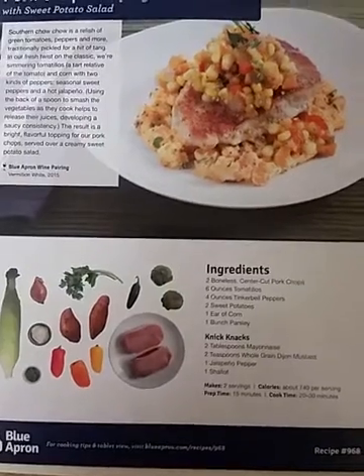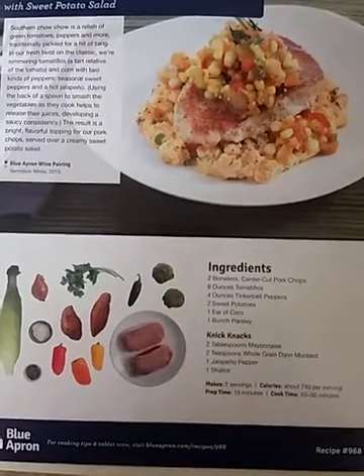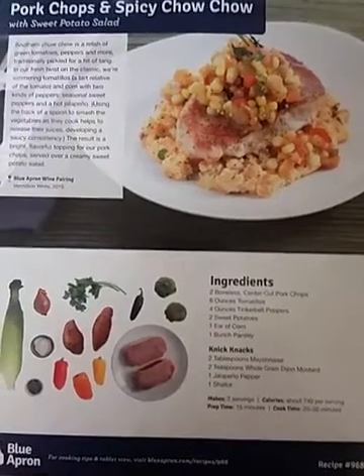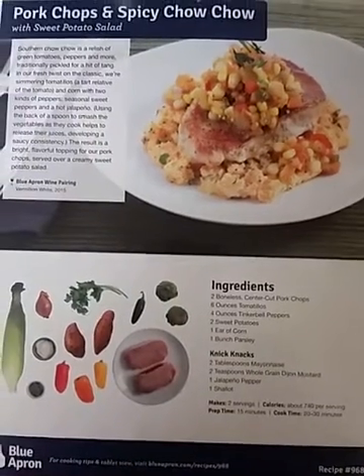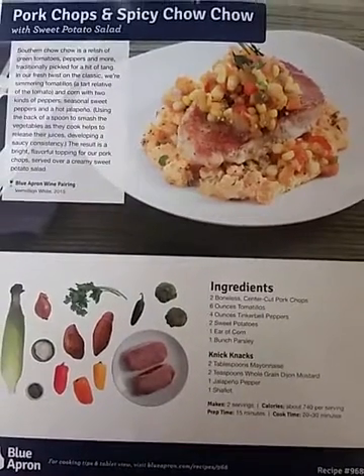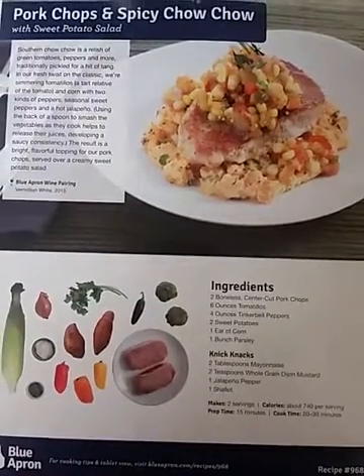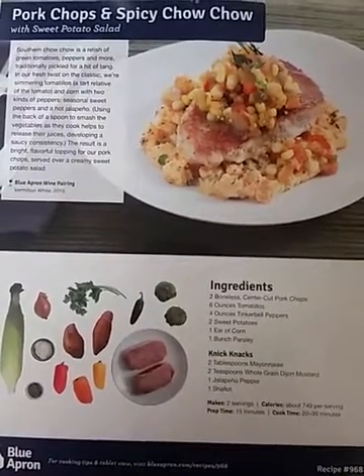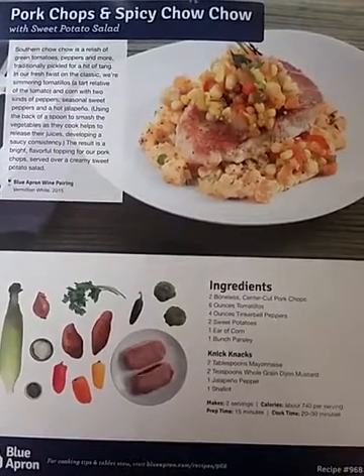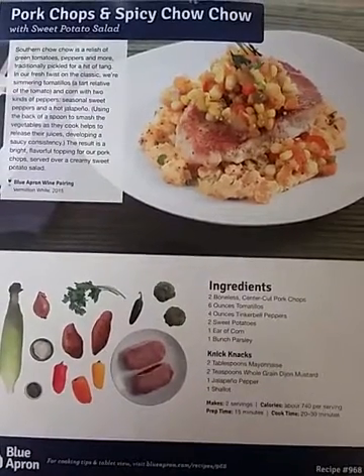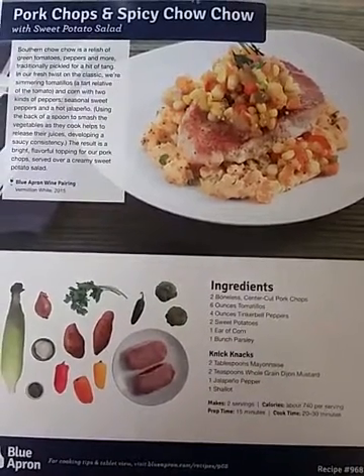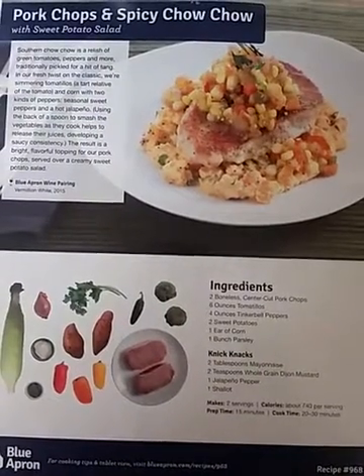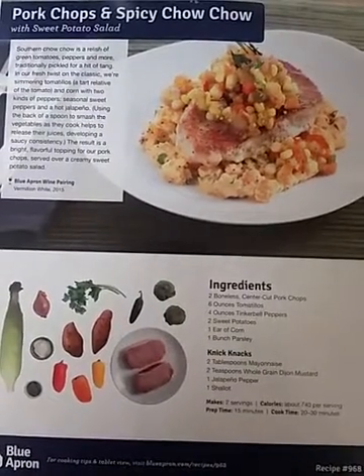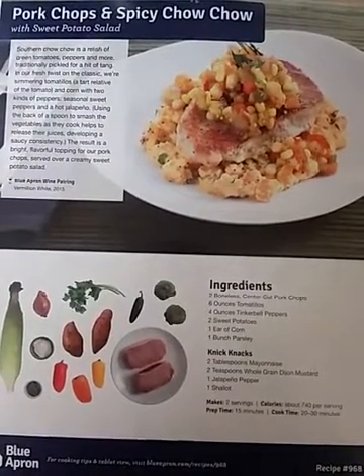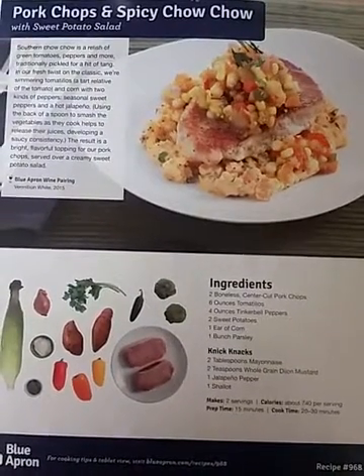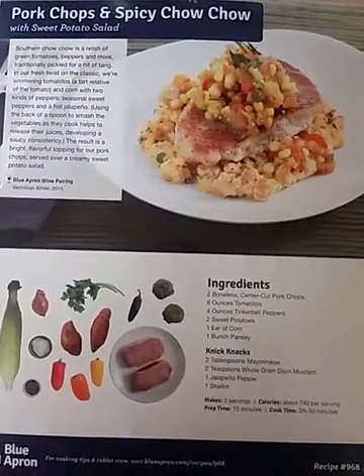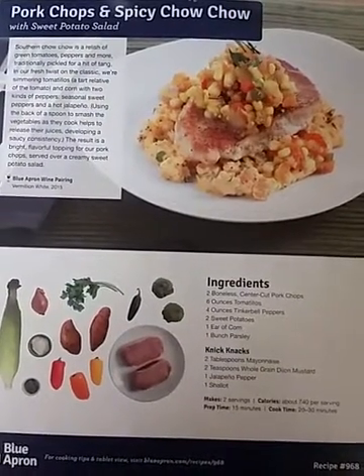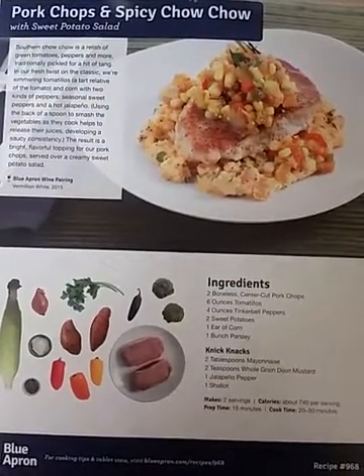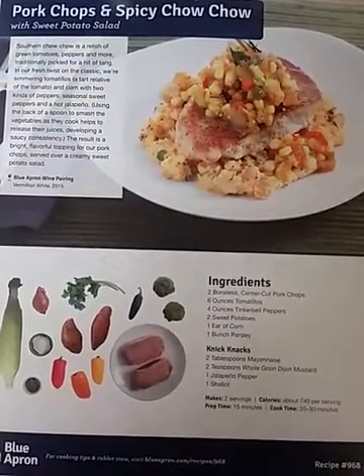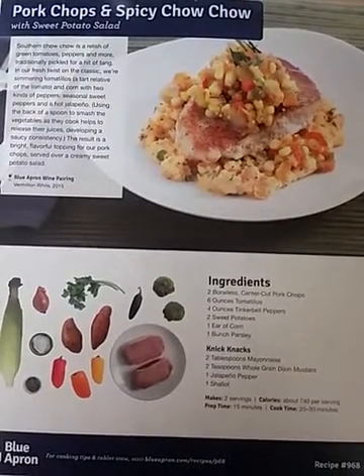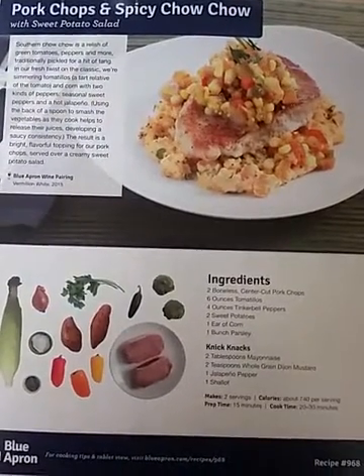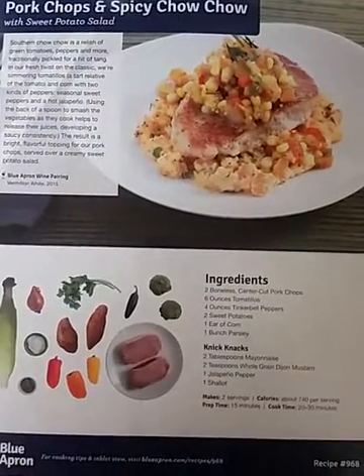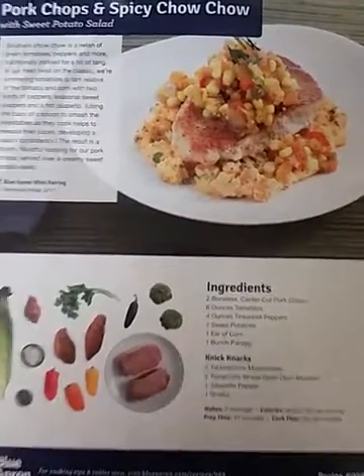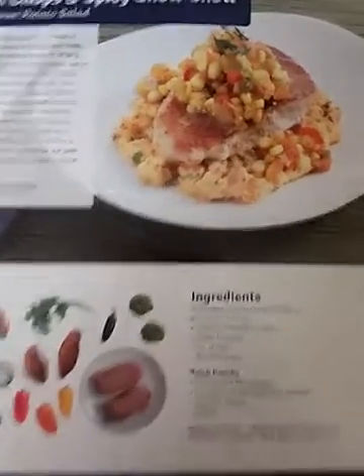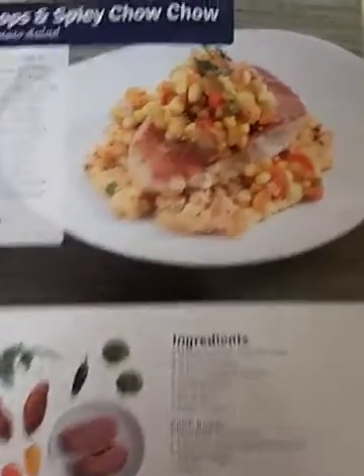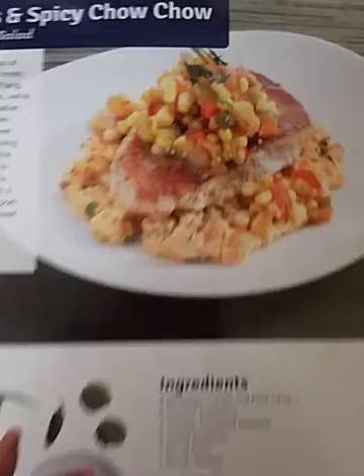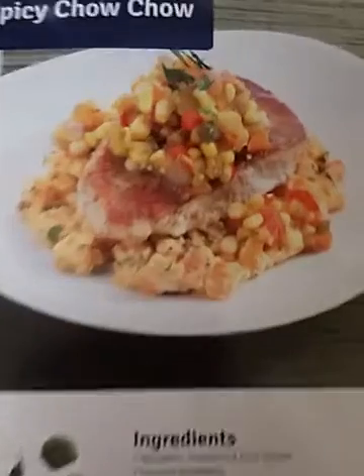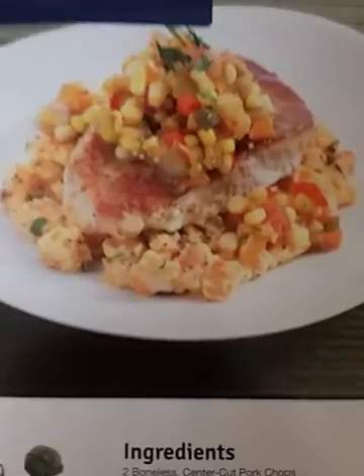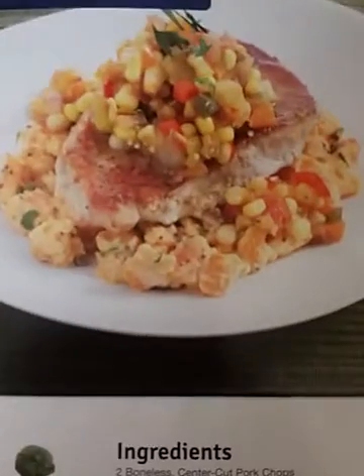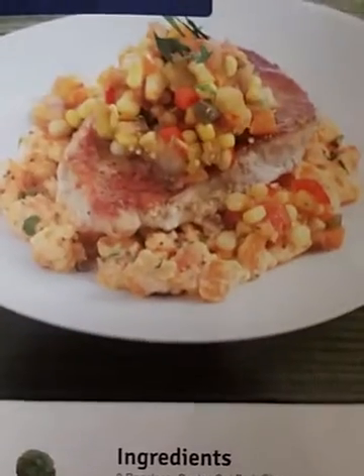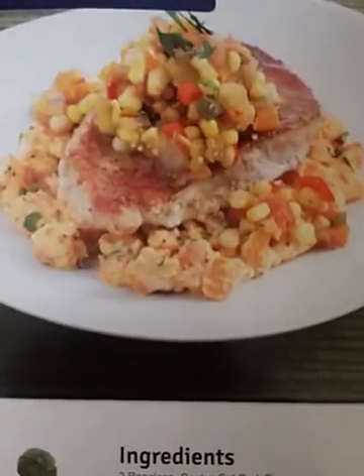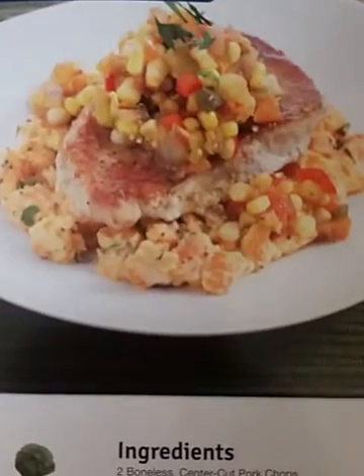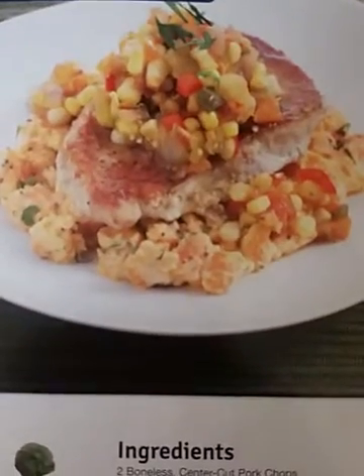Tonight's dish is pork chops and spicy chow chow. That's what it's supposed to look like.